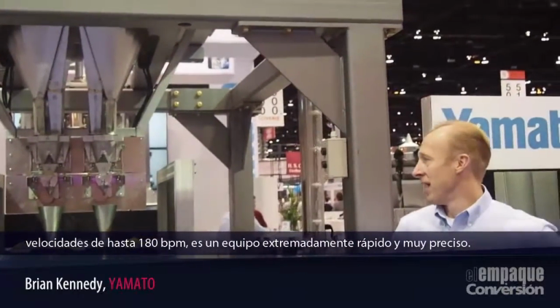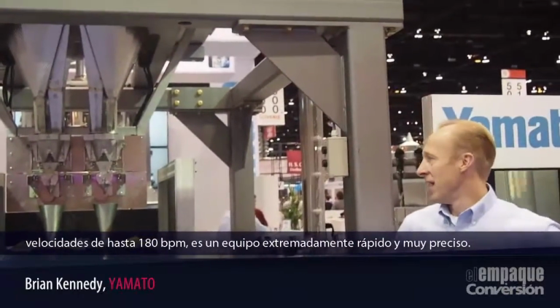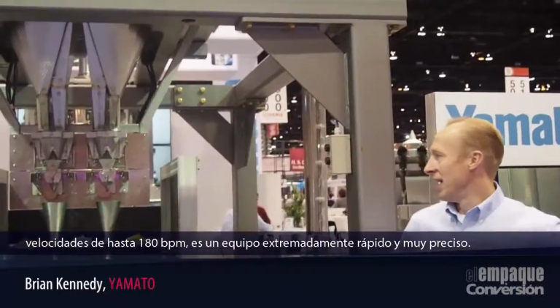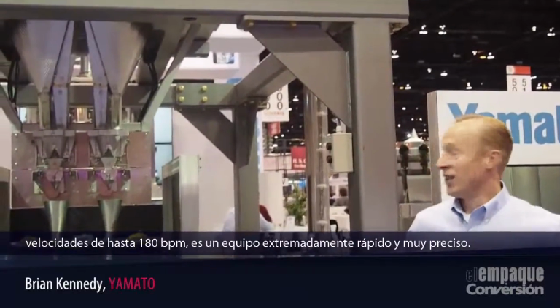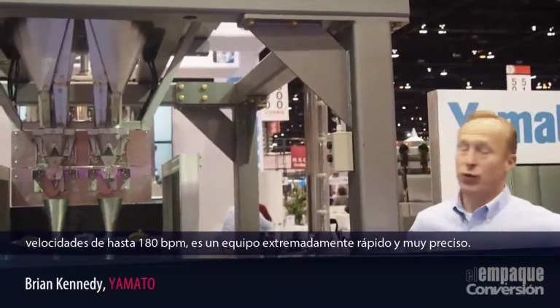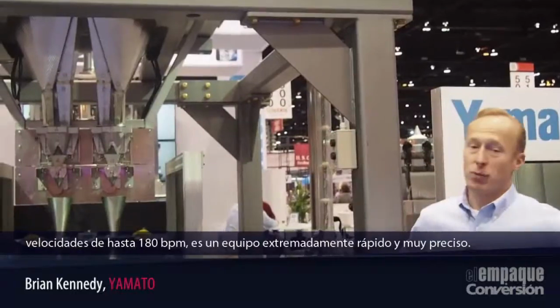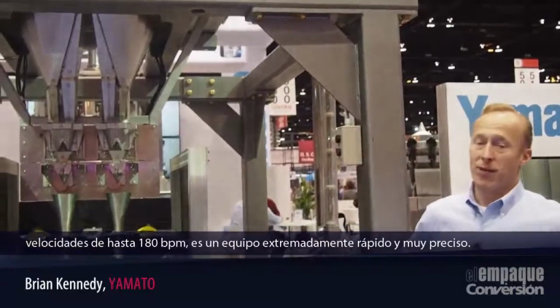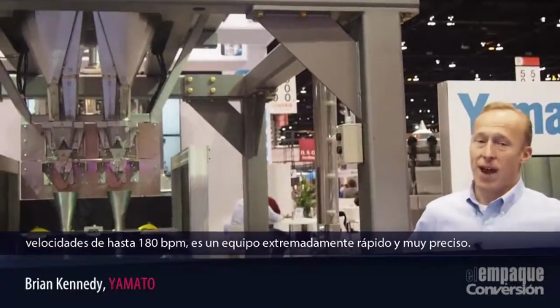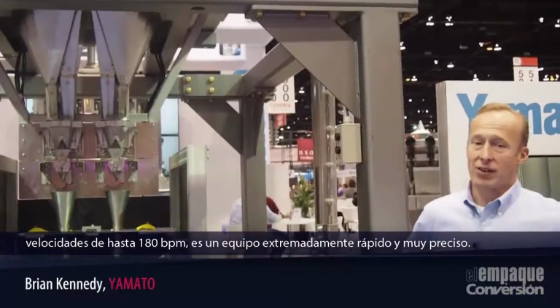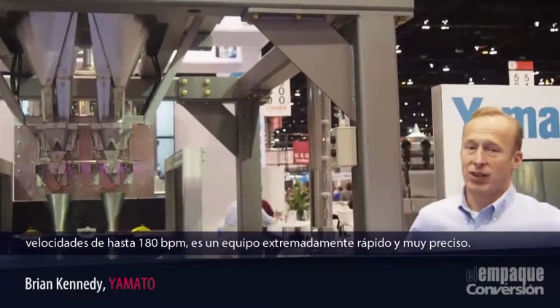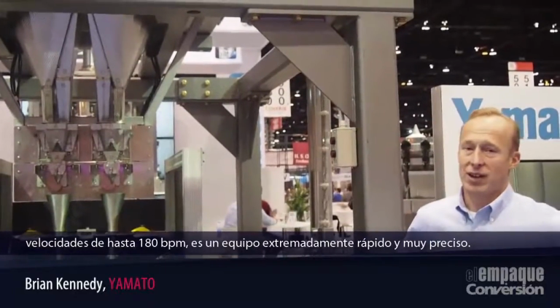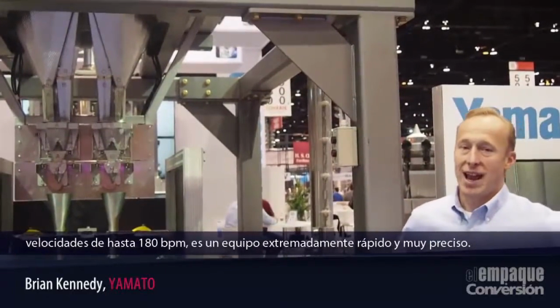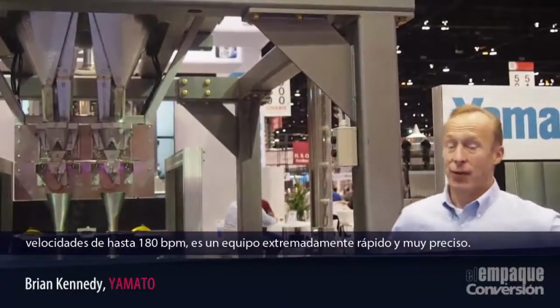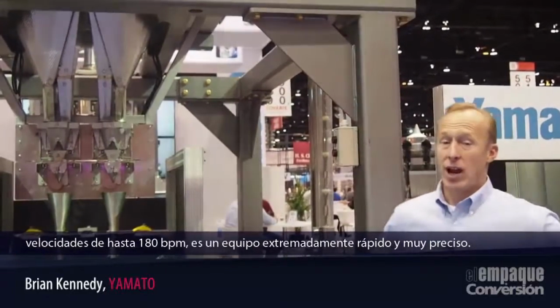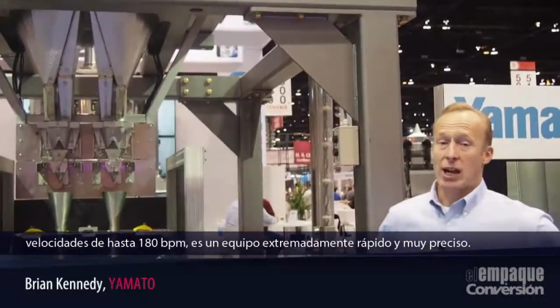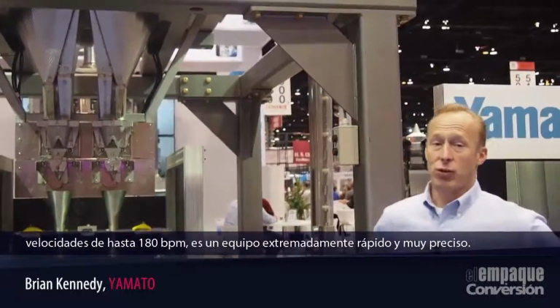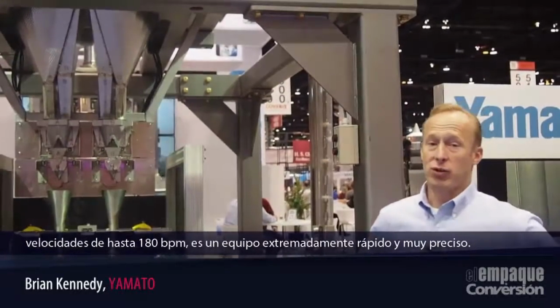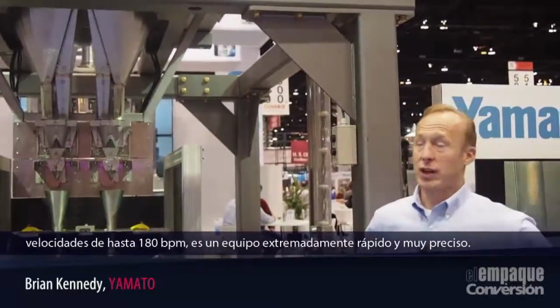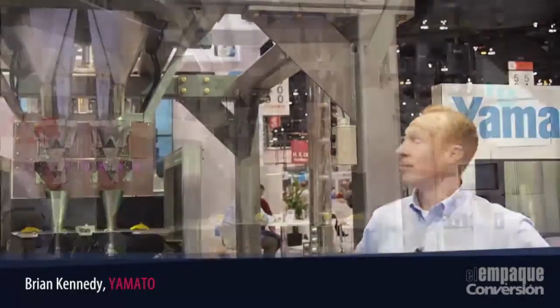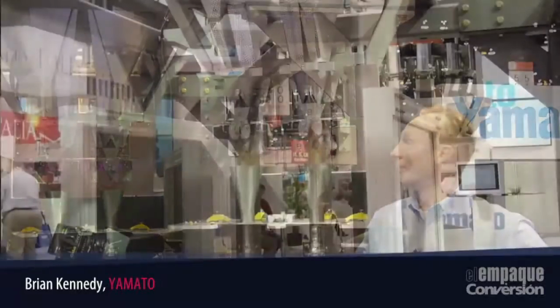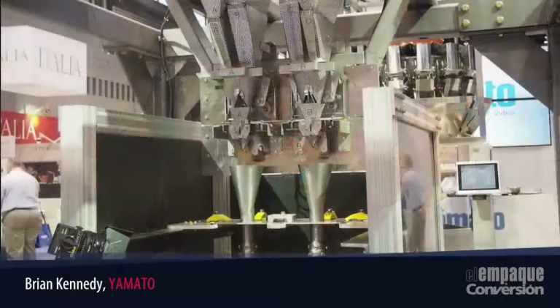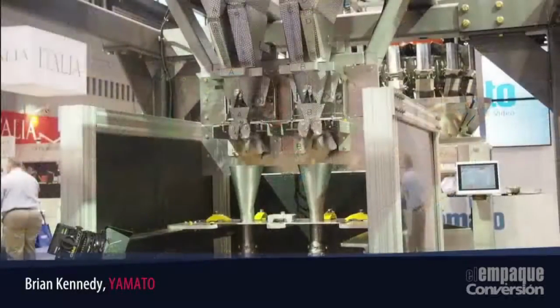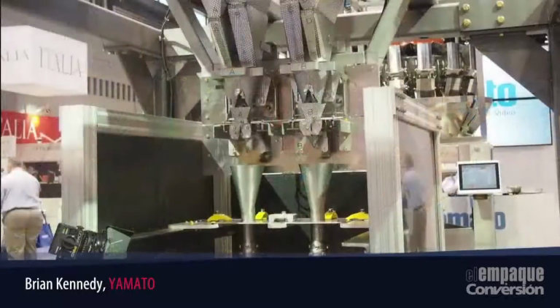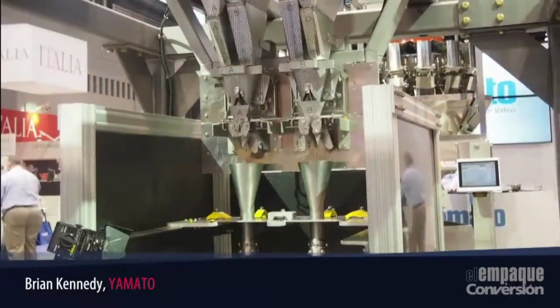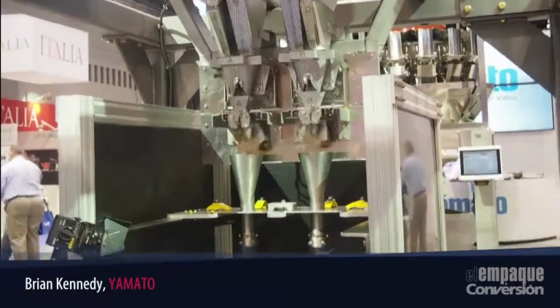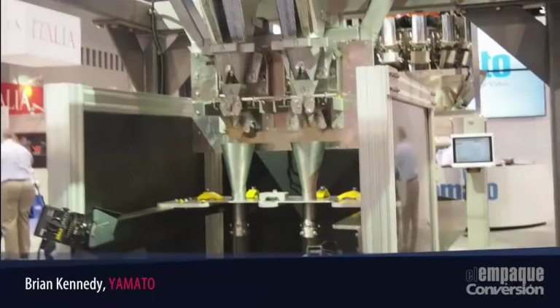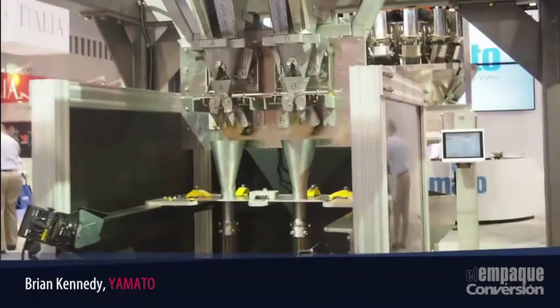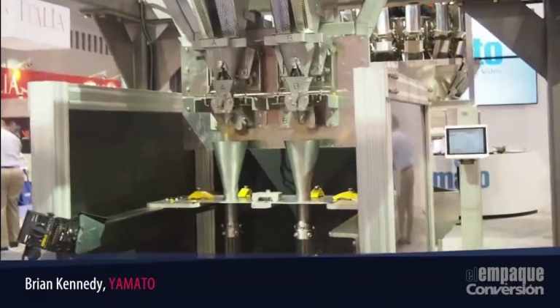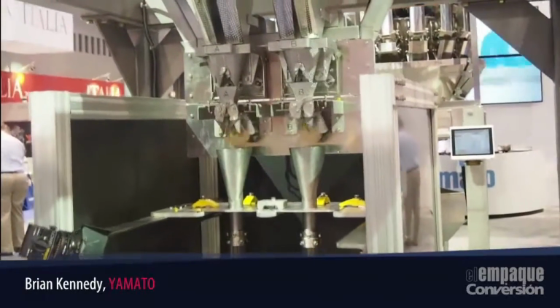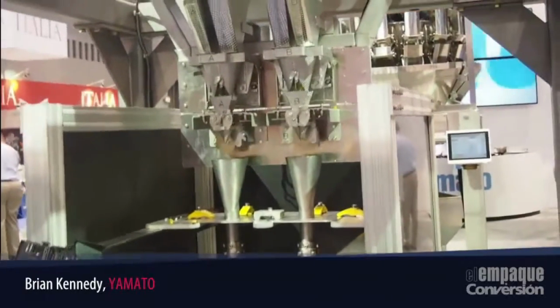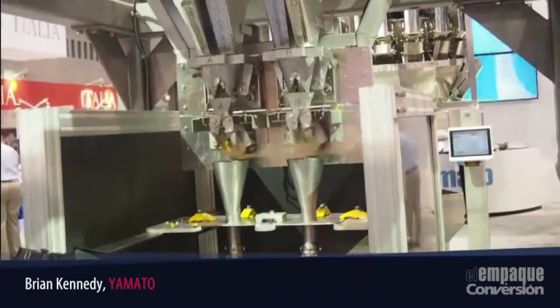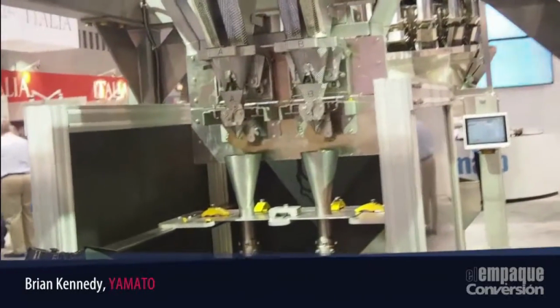It's an extremely fast and very accurate machine. Thank you.